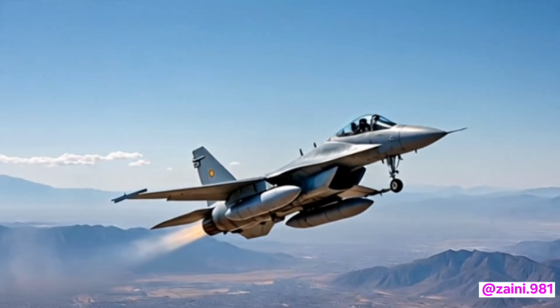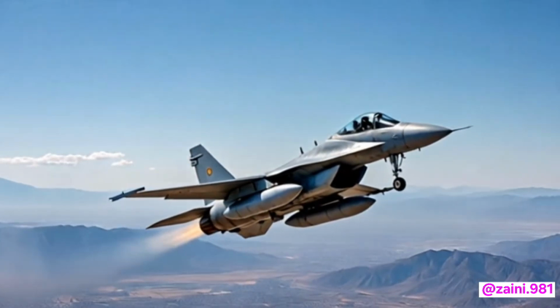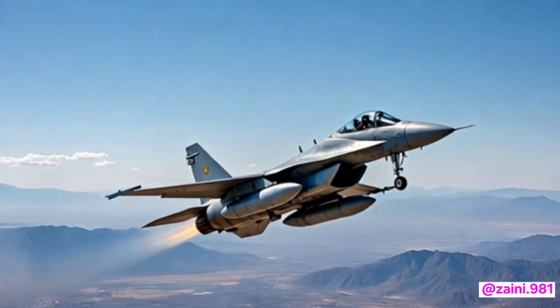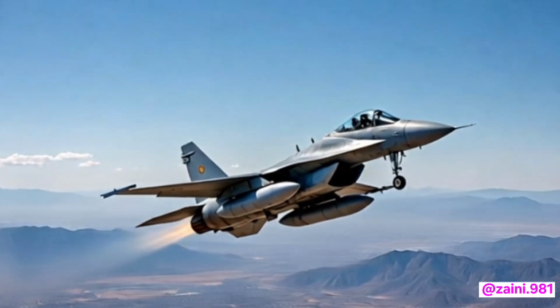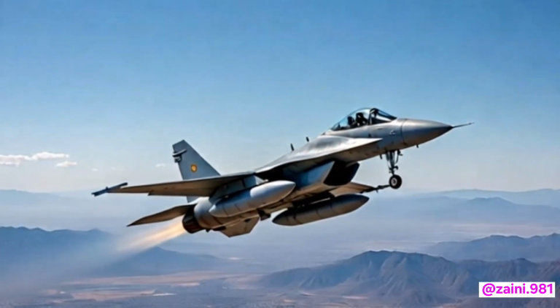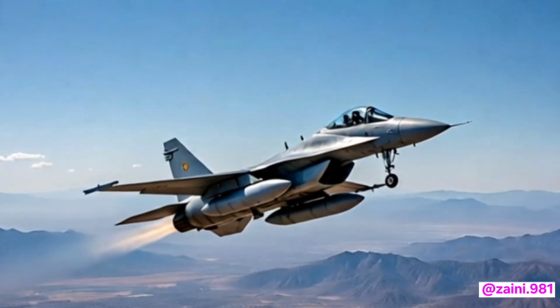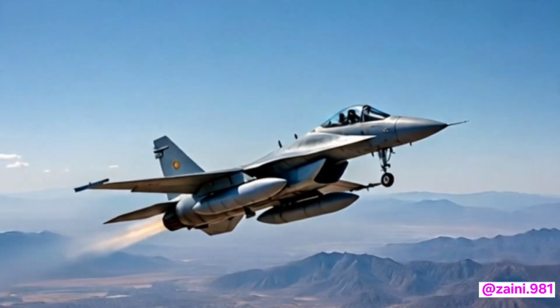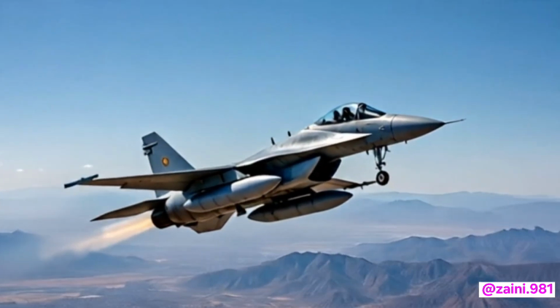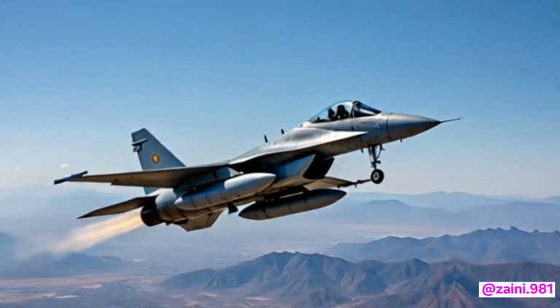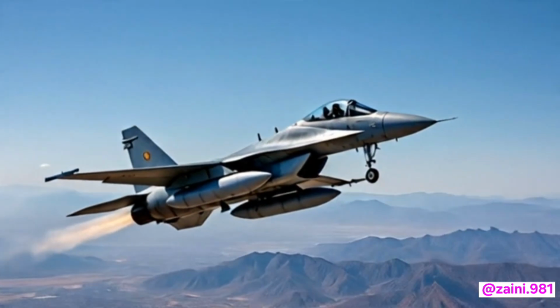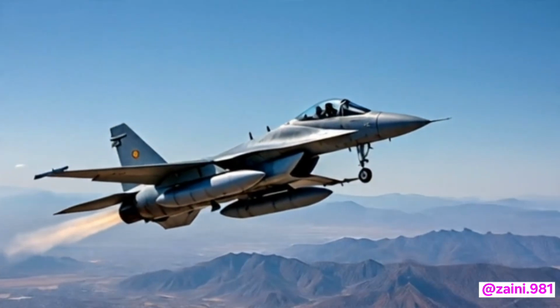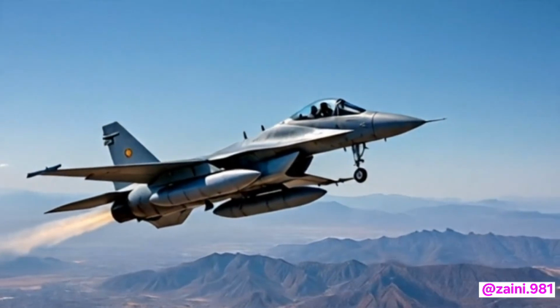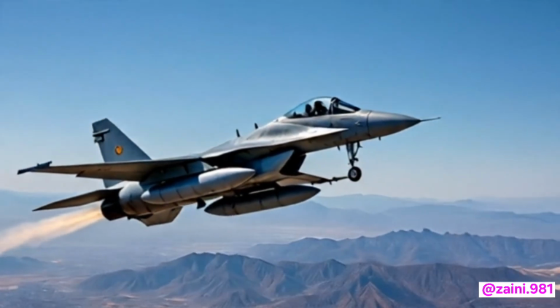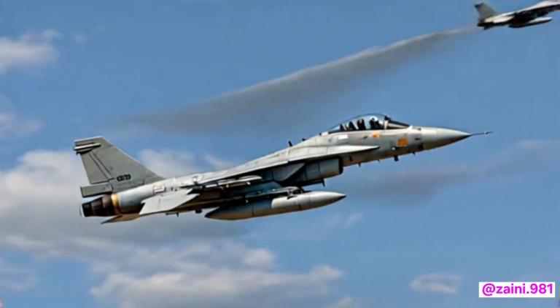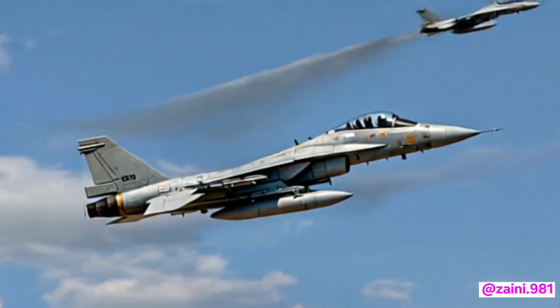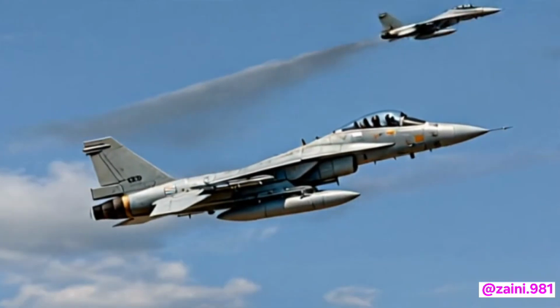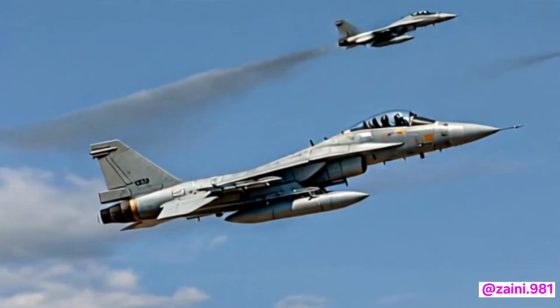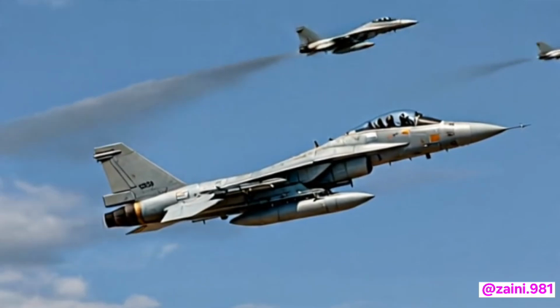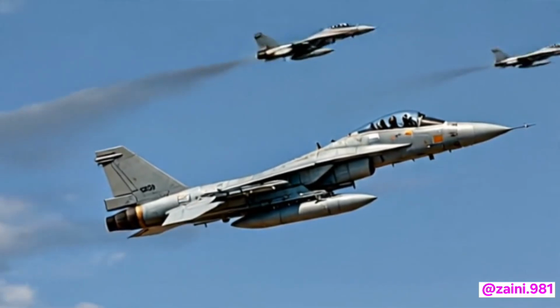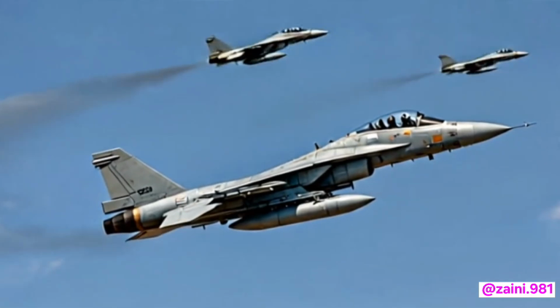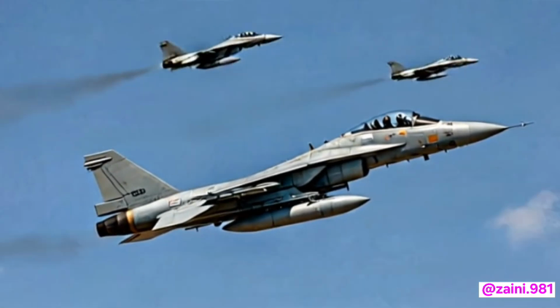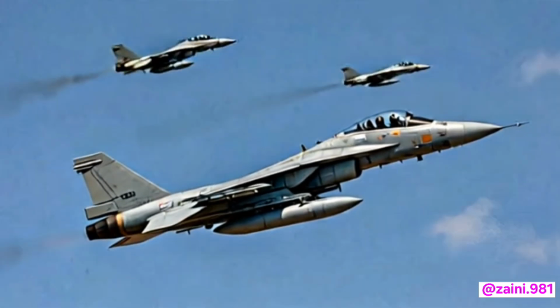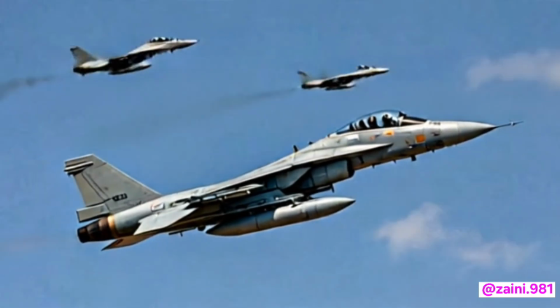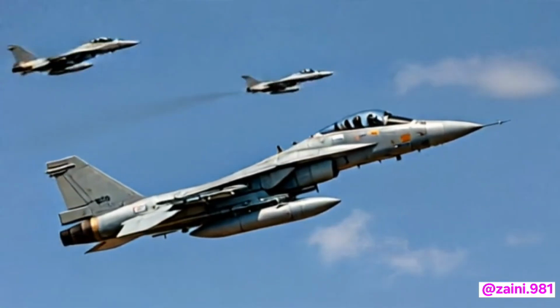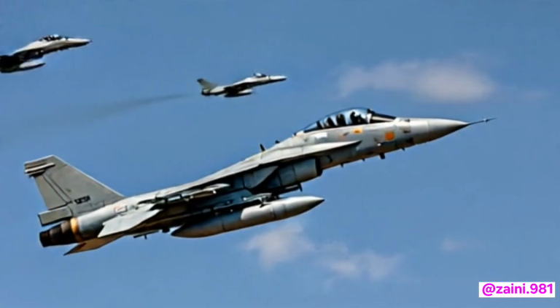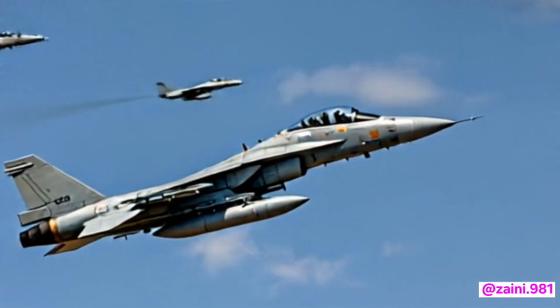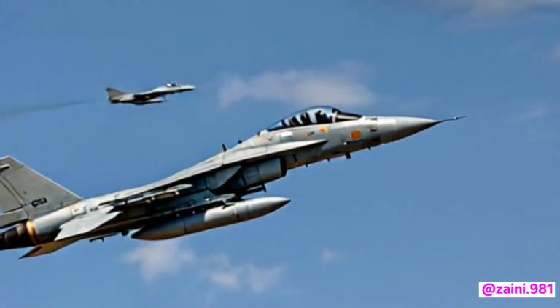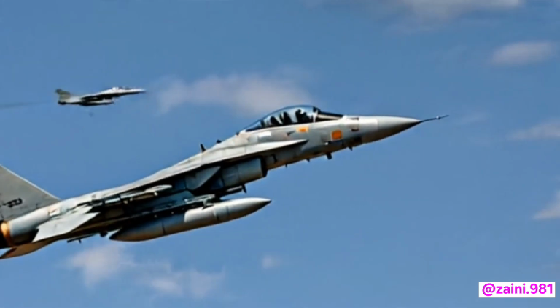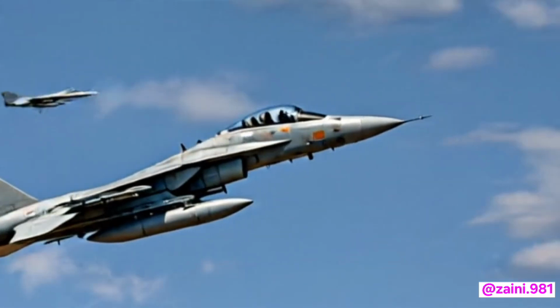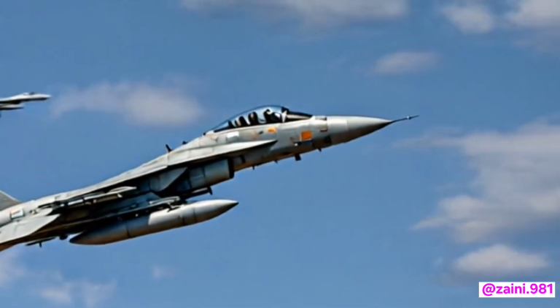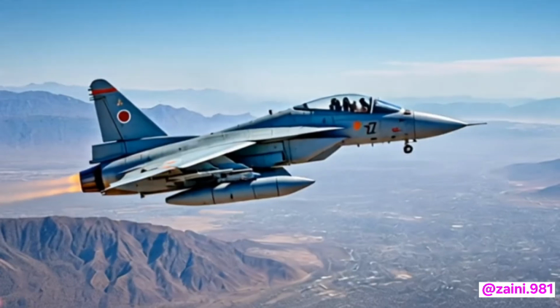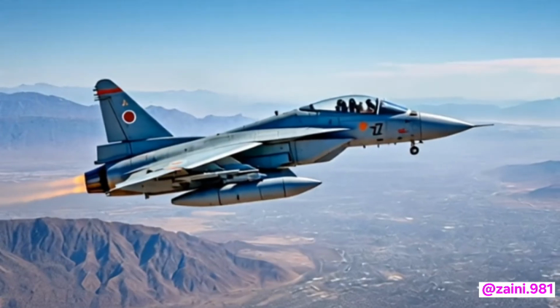Welcome back to my channel. Today we will talk about the 2026 model Pakistani fighter jet, the JF-17 Thunder. I personally find this technology very interesting.